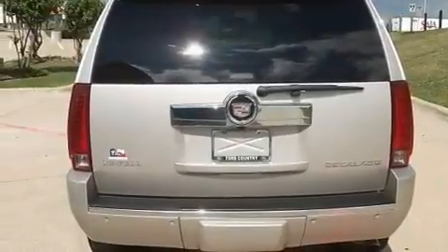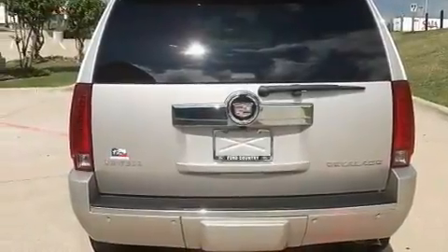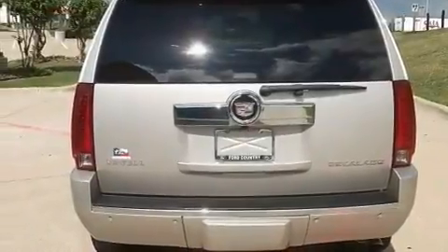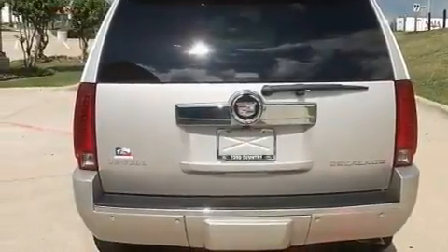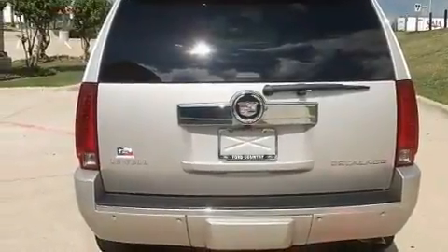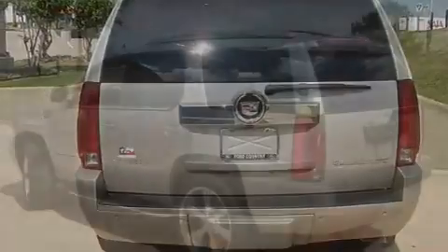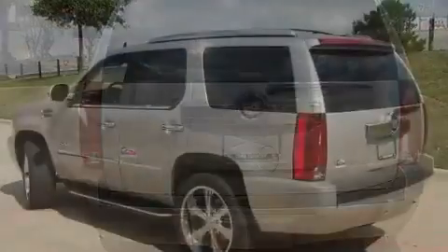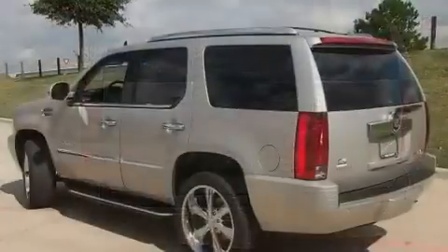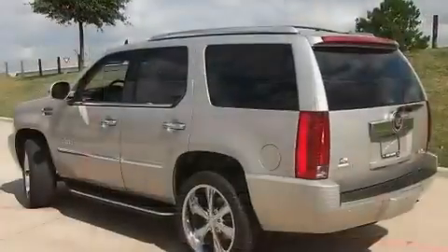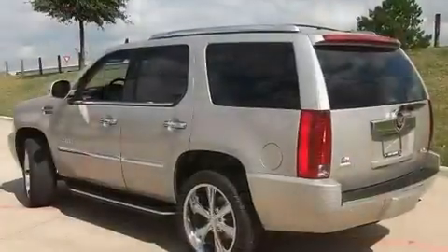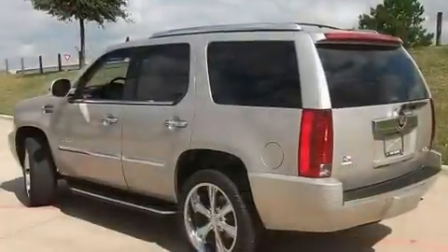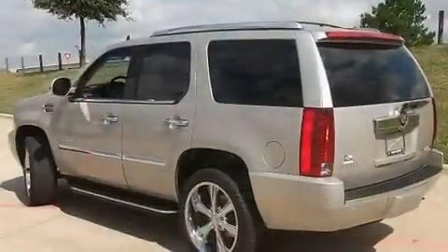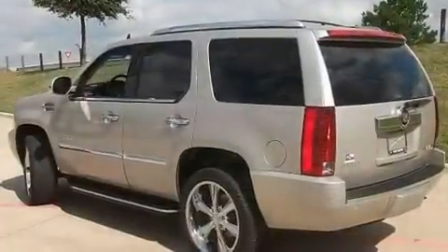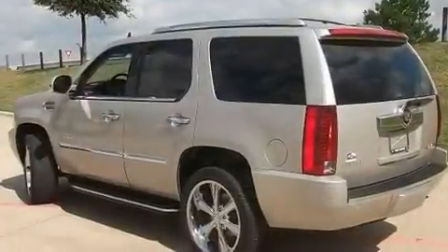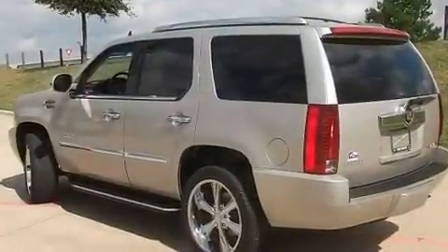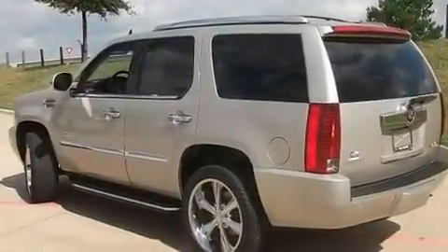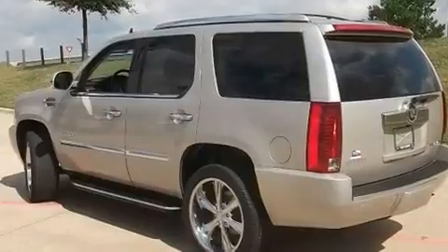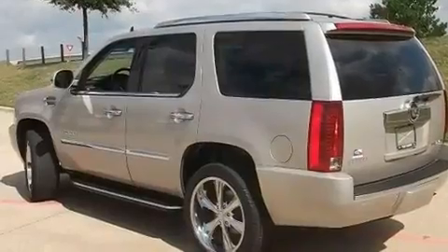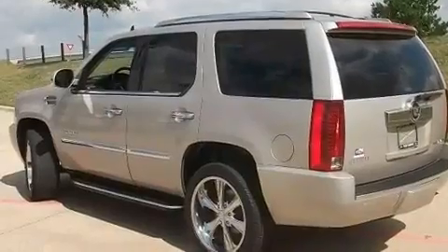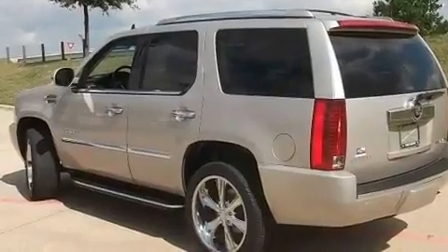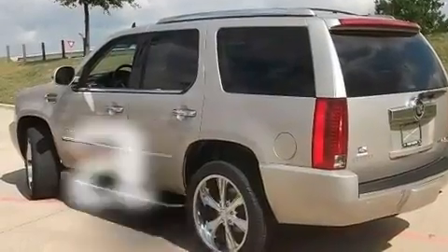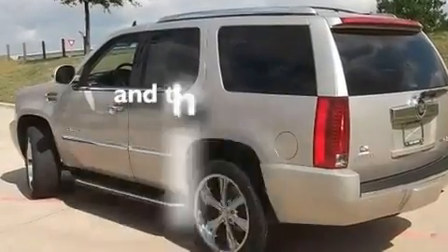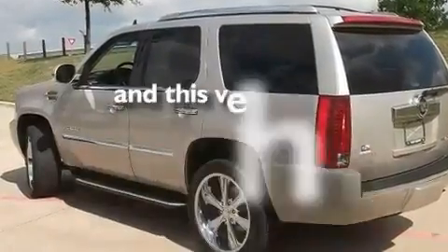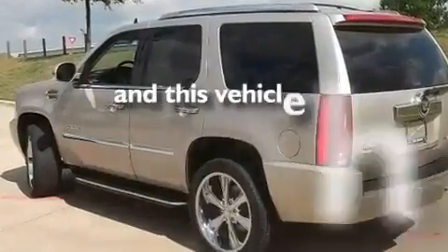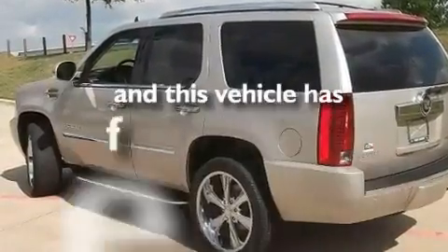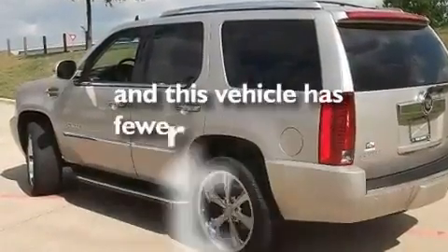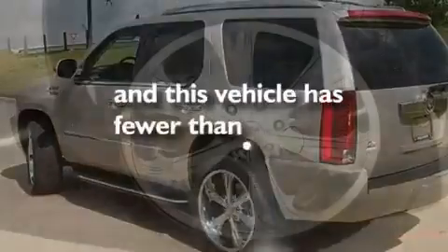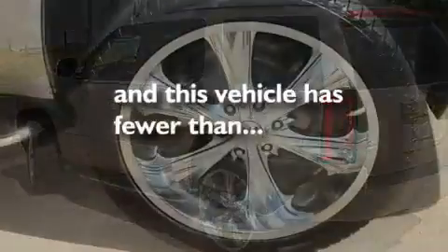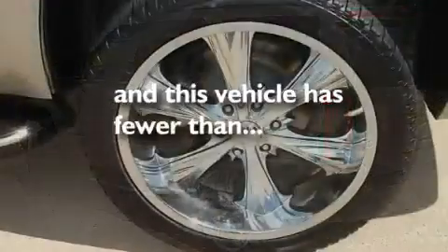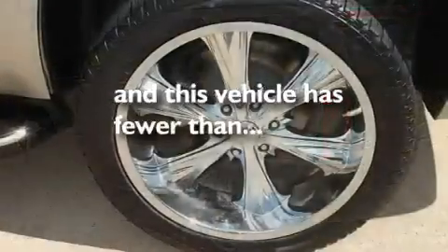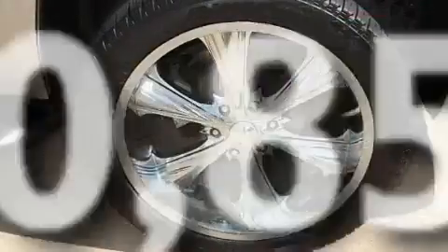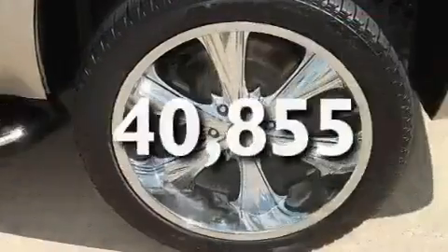Additional features include a security system, a low-tire pressure indicator, heated front seats, and this vehicle has fewer than 41,000 miles on the odometer.